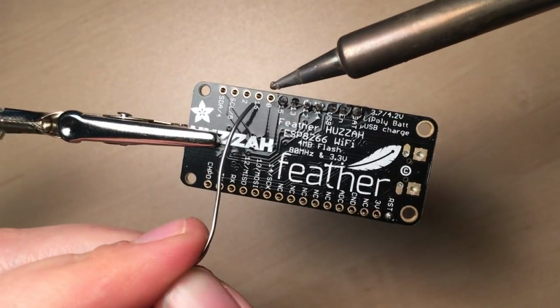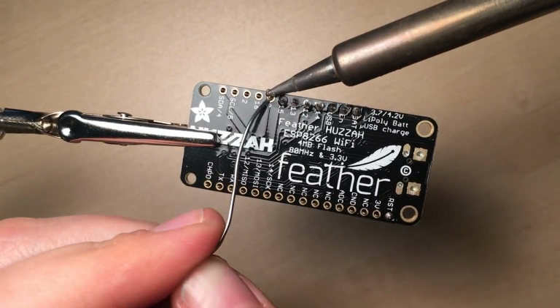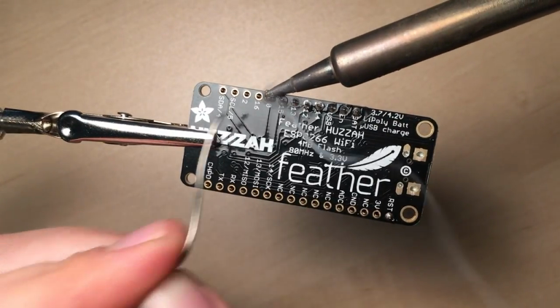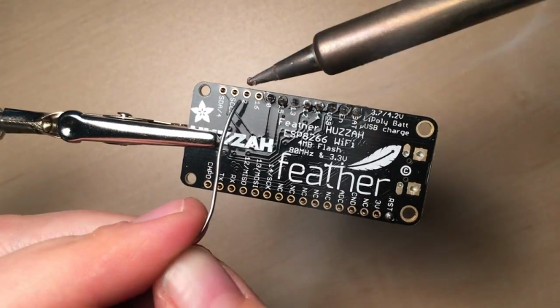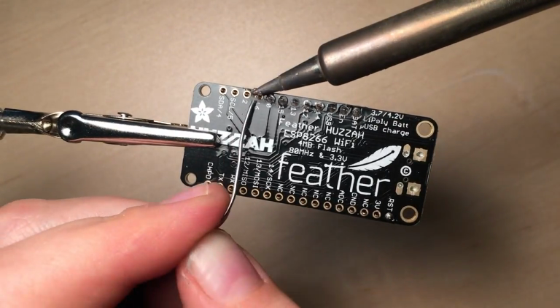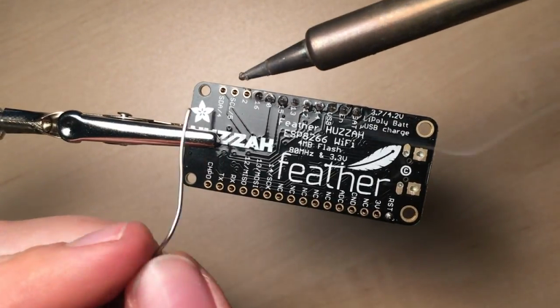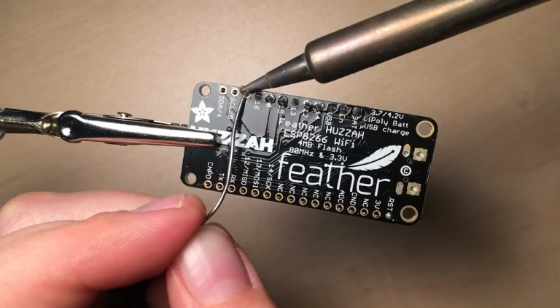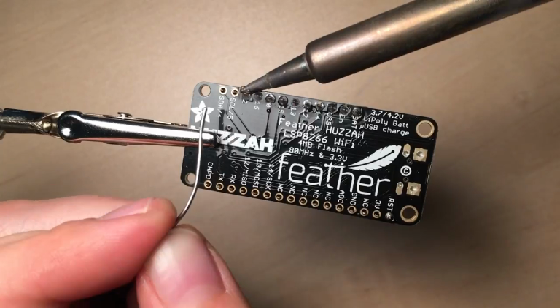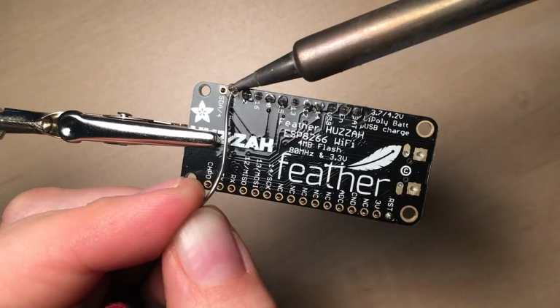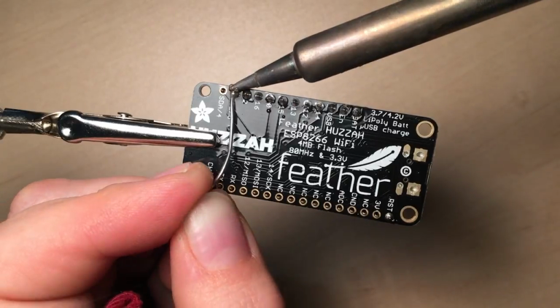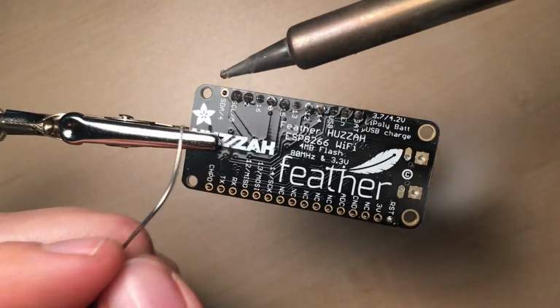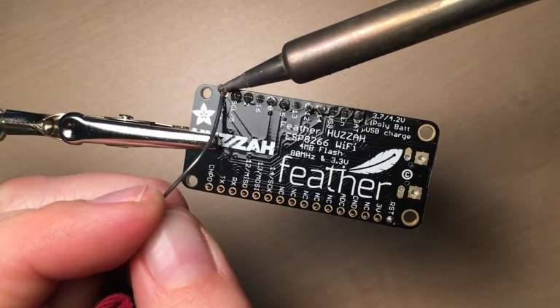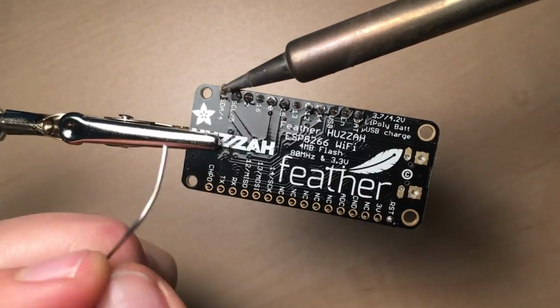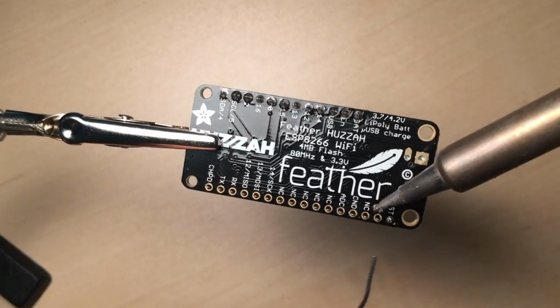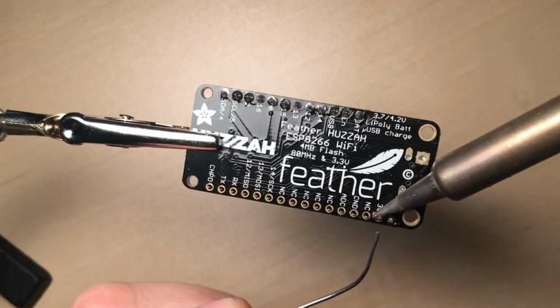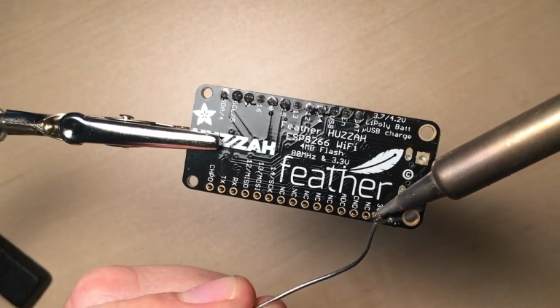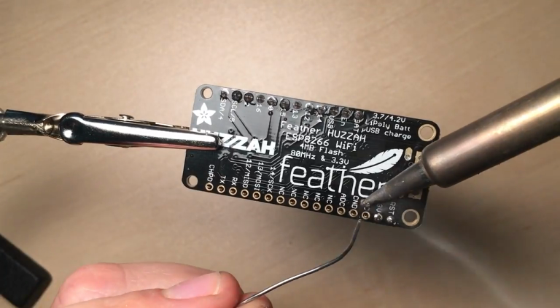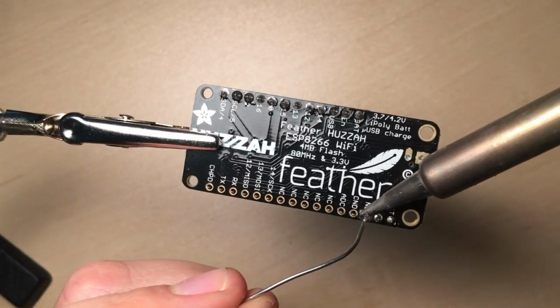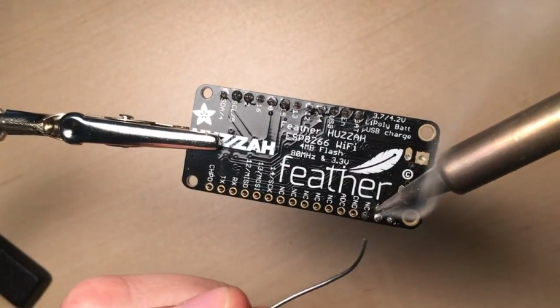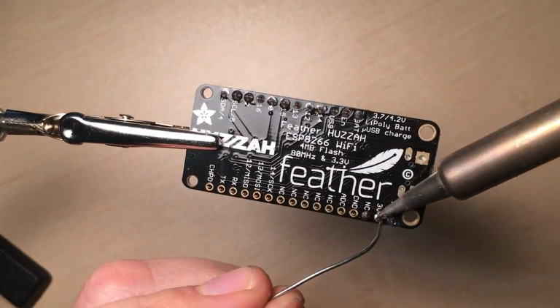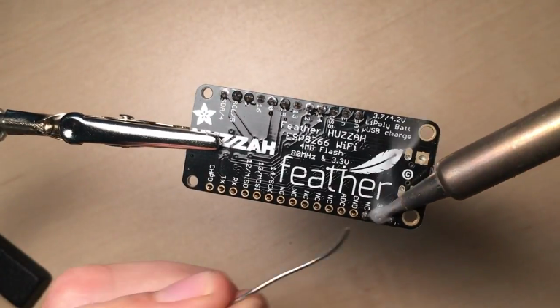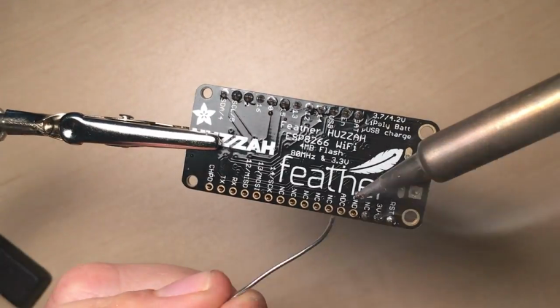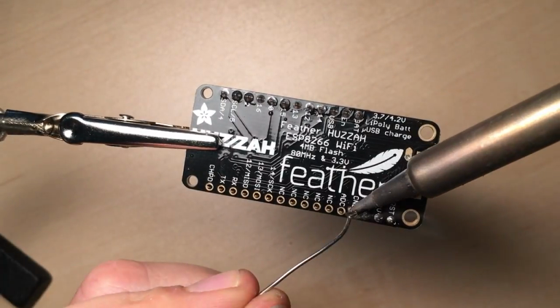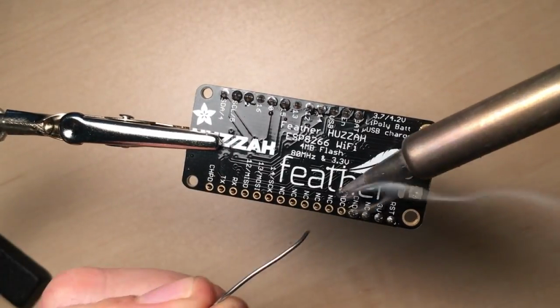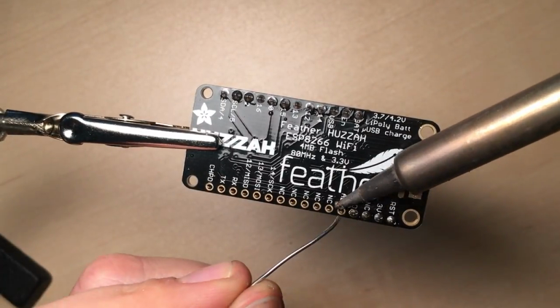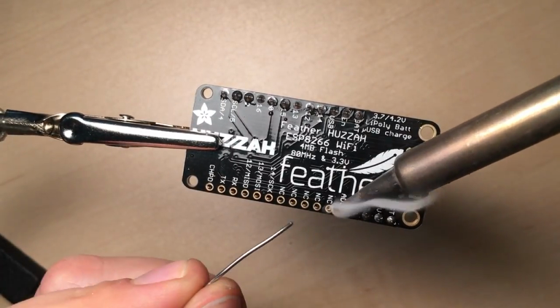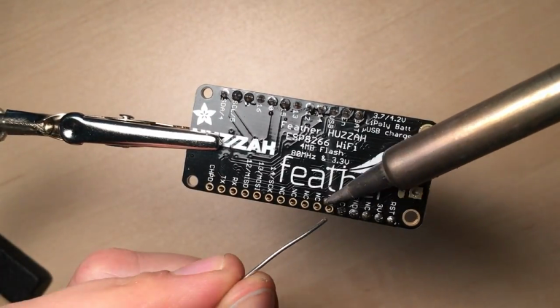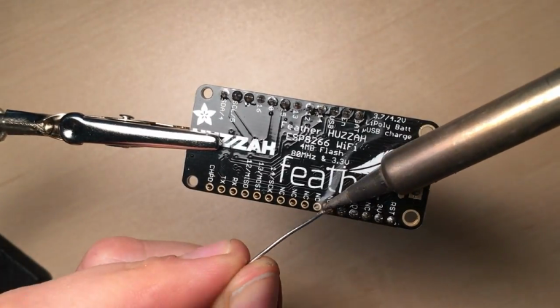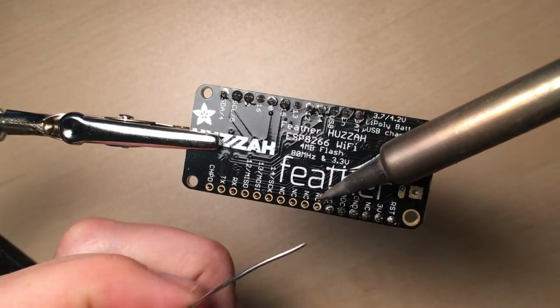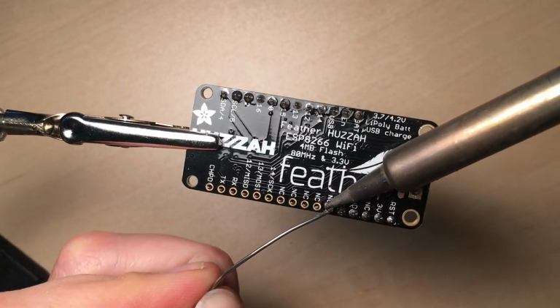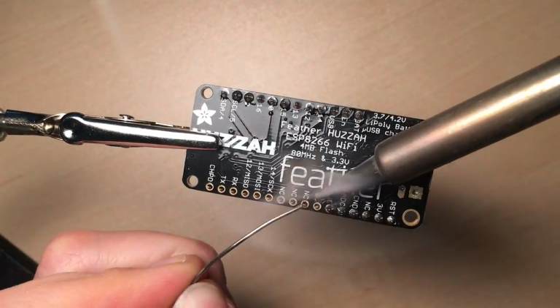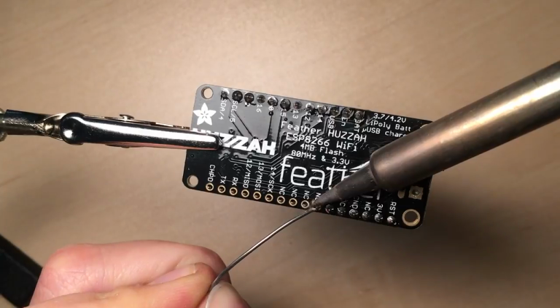When you're done soldering, make sure that you wash your hands because lead can get through your skin, and you don't want it getting on the food you eat either.